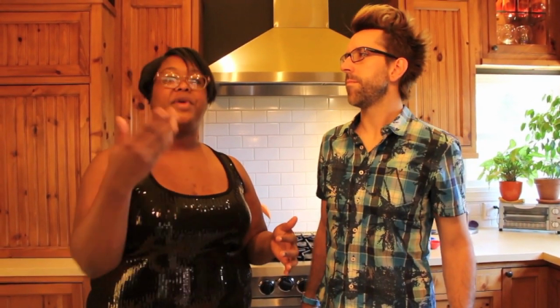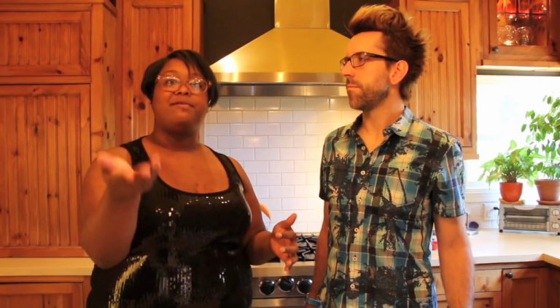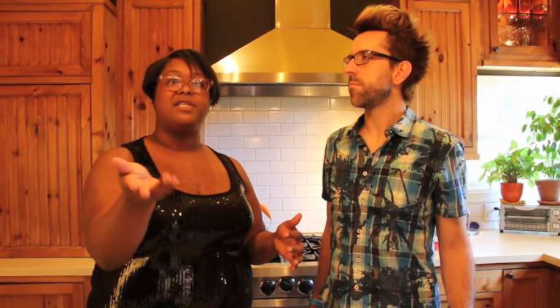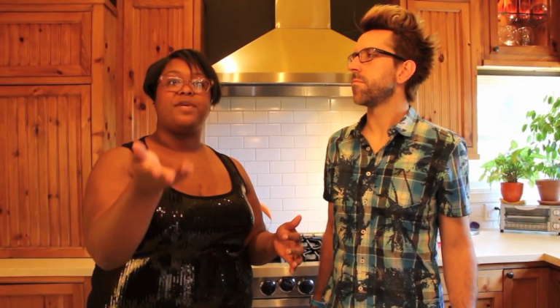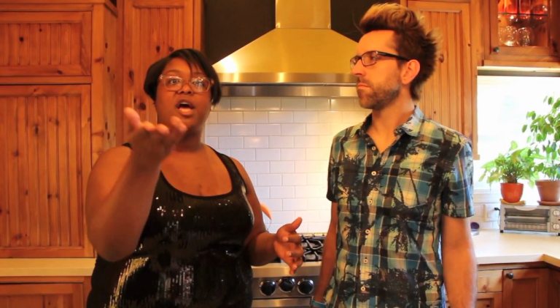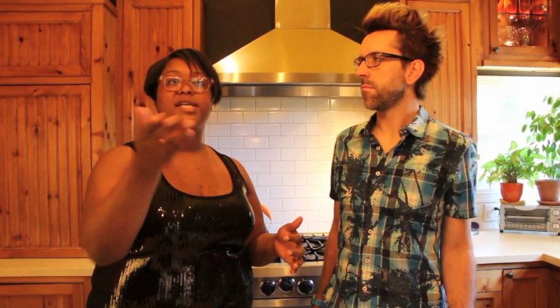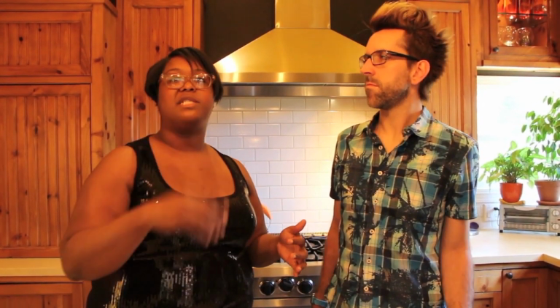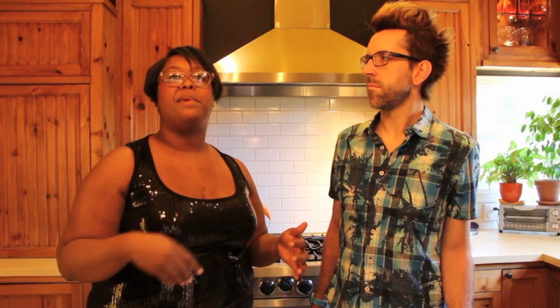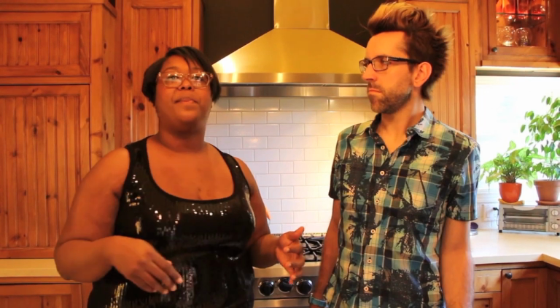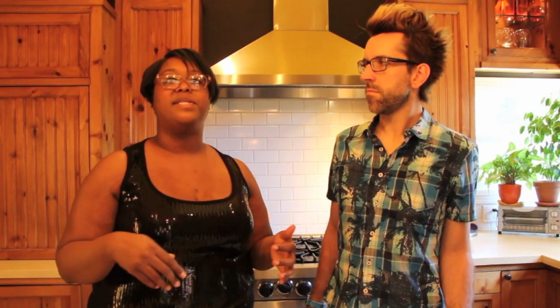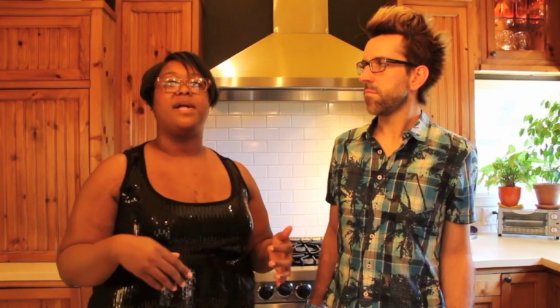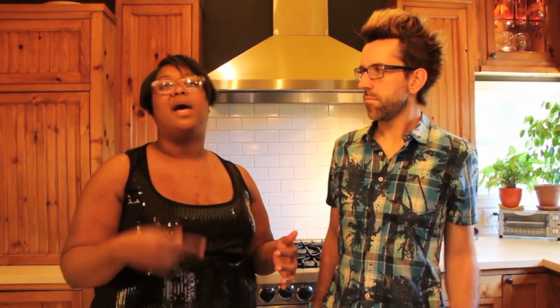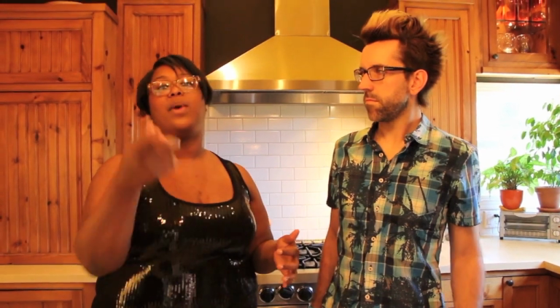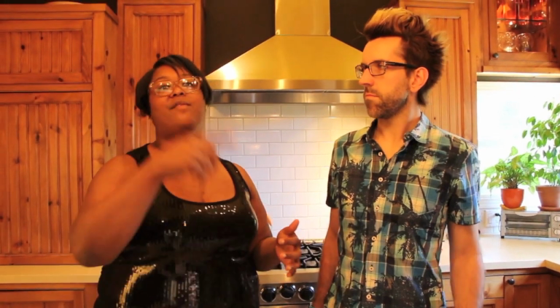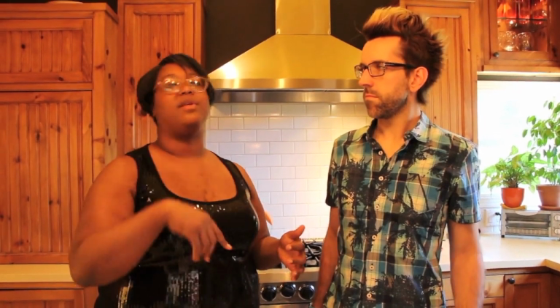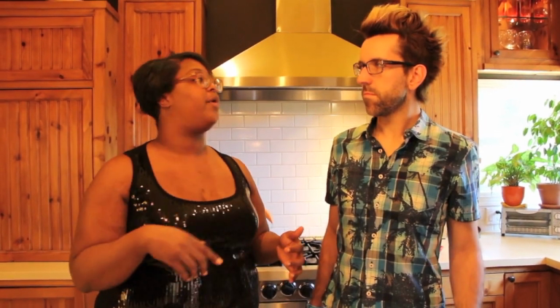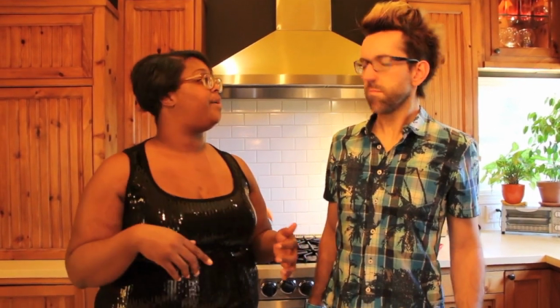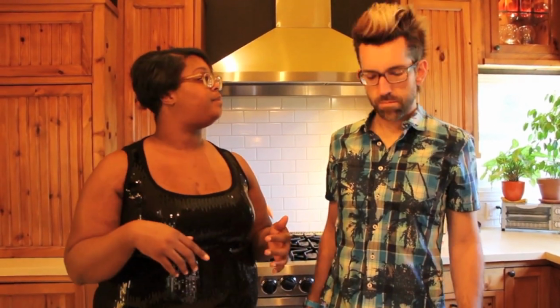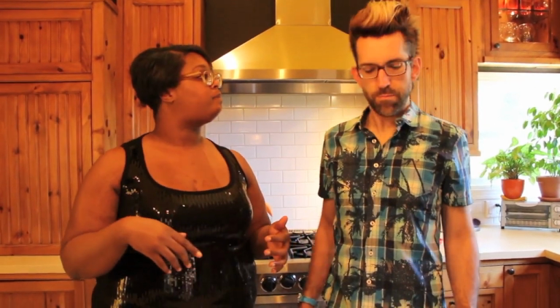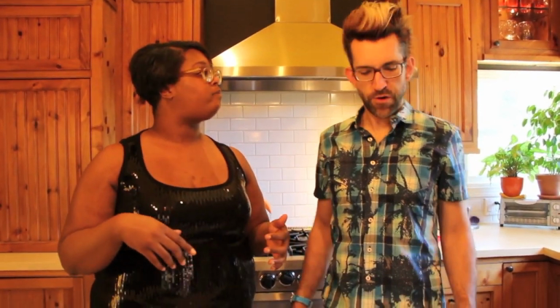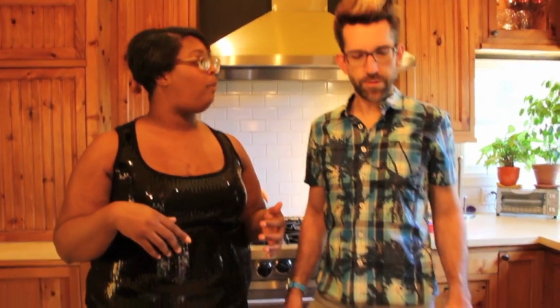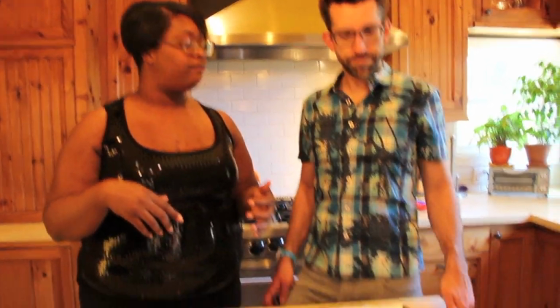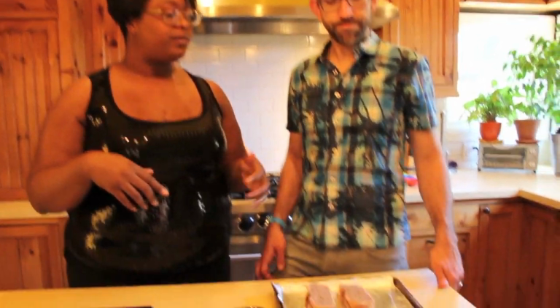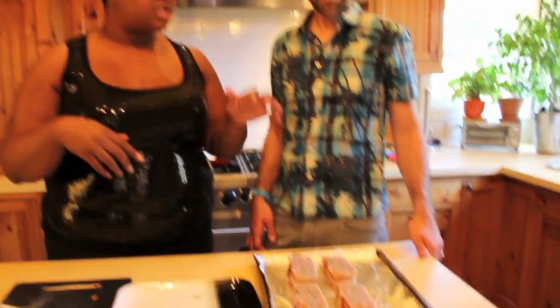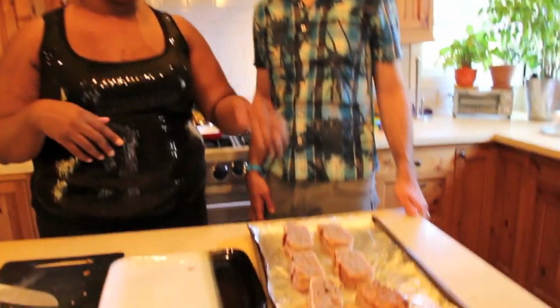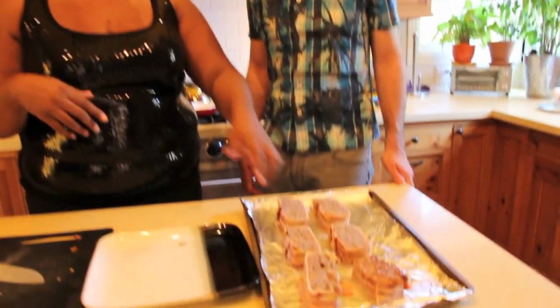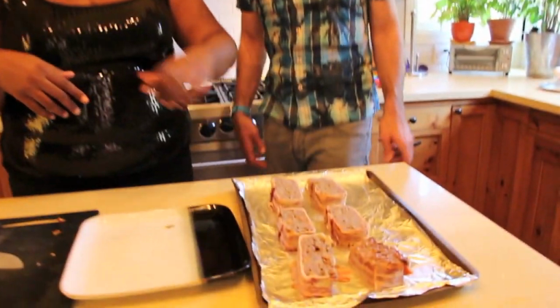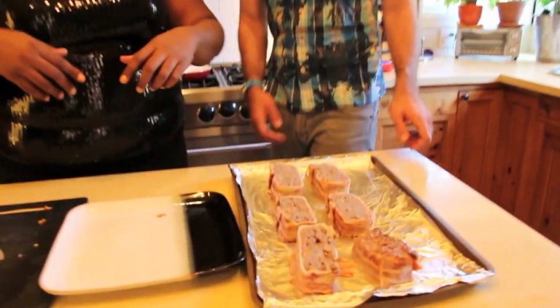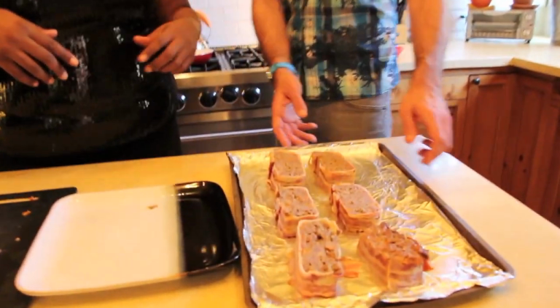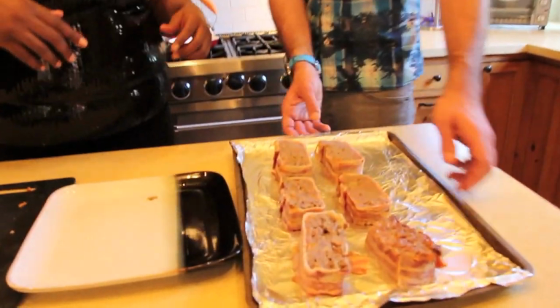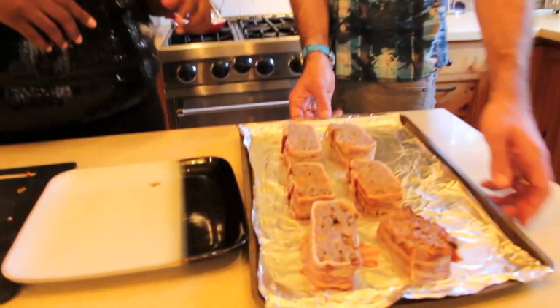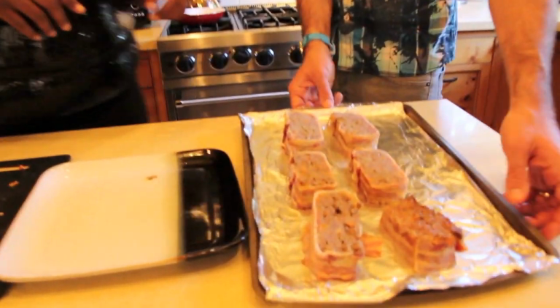You can get the recipe on kissmybunt.net — we have a link for you. Let's go ahead and get this in a 400-degree oven.